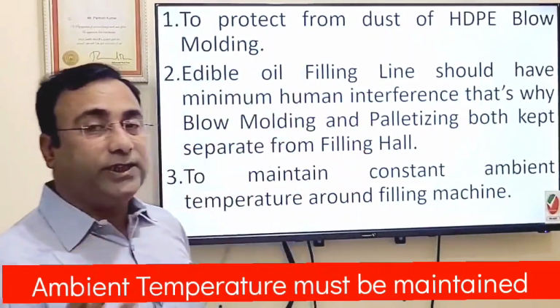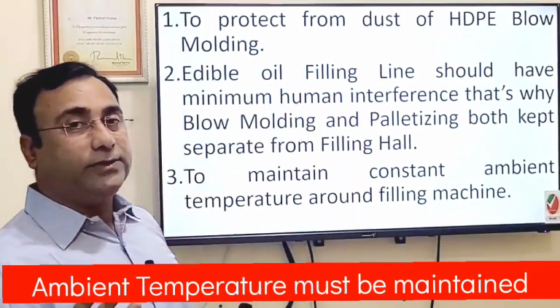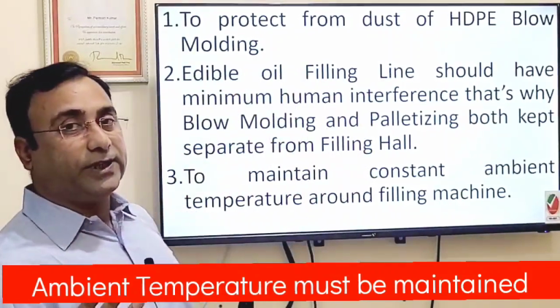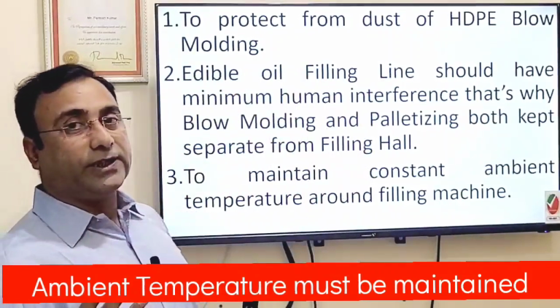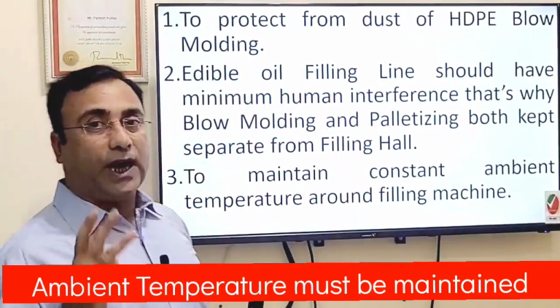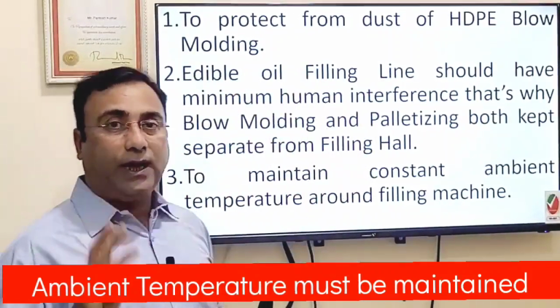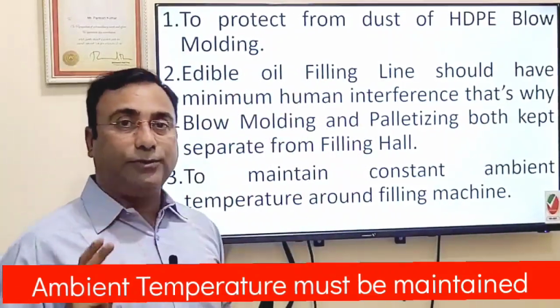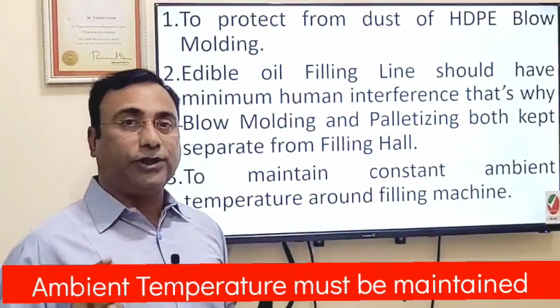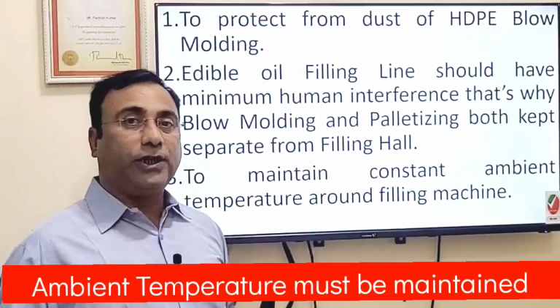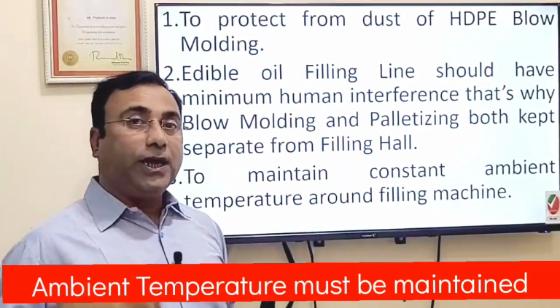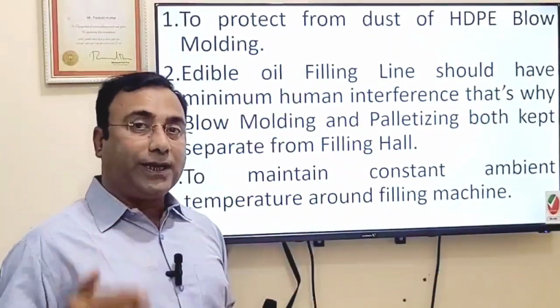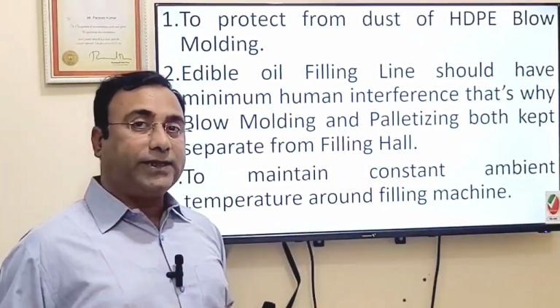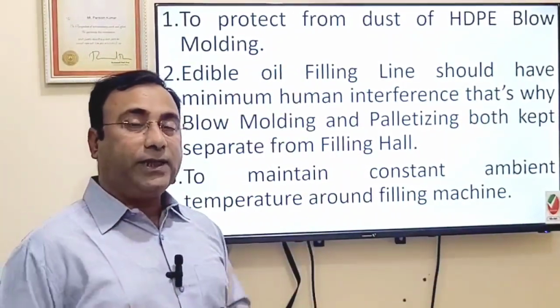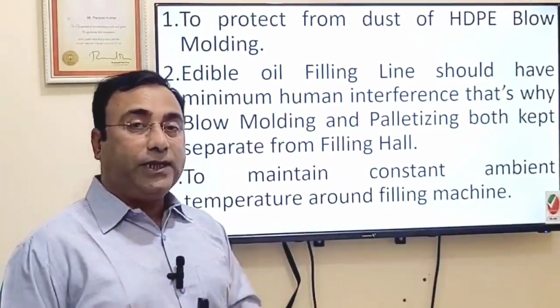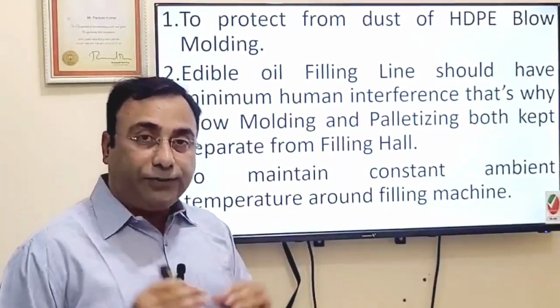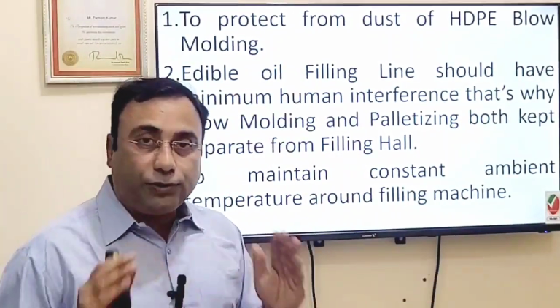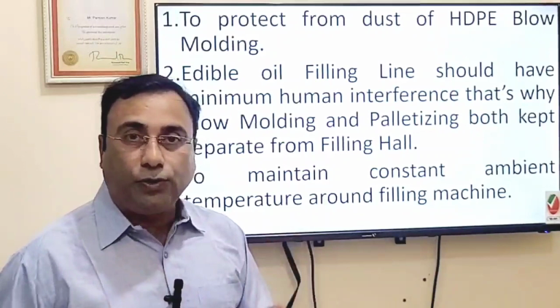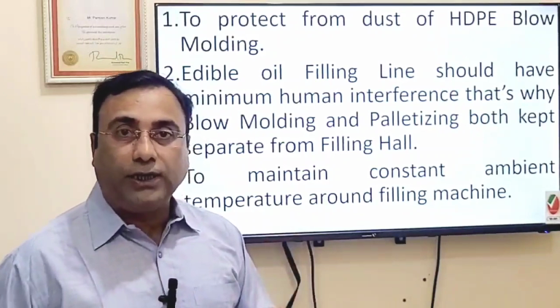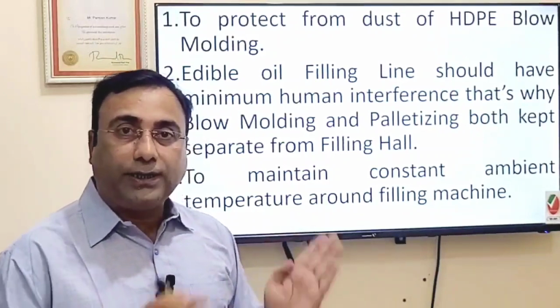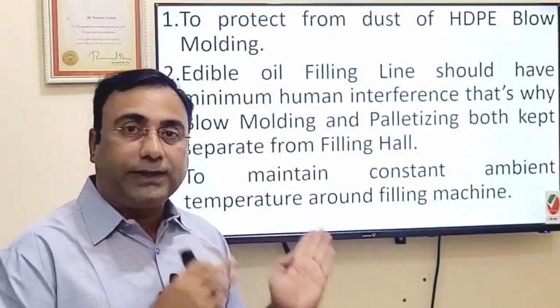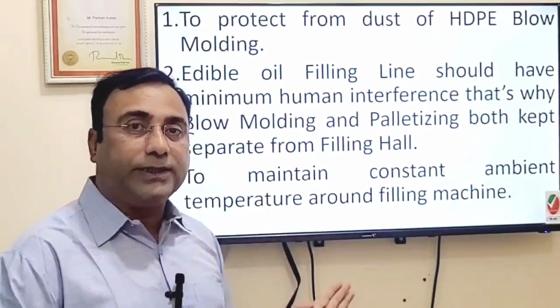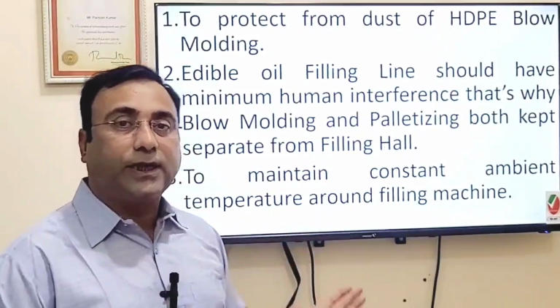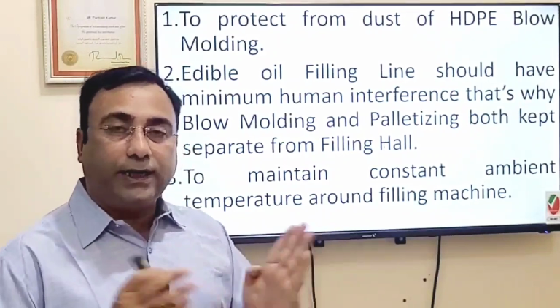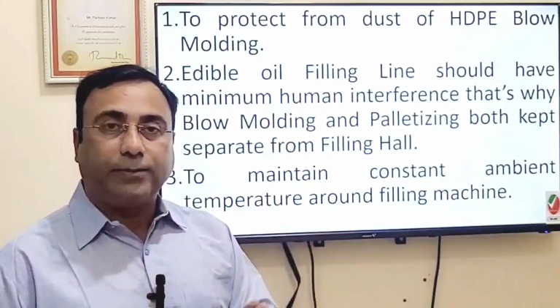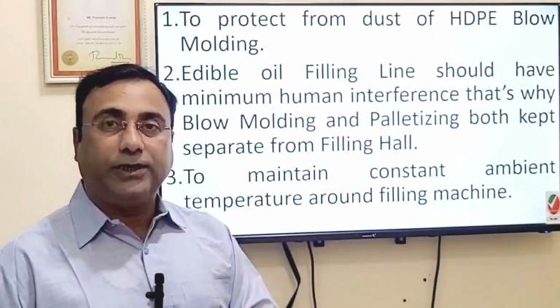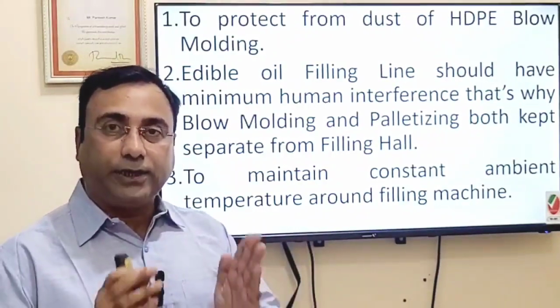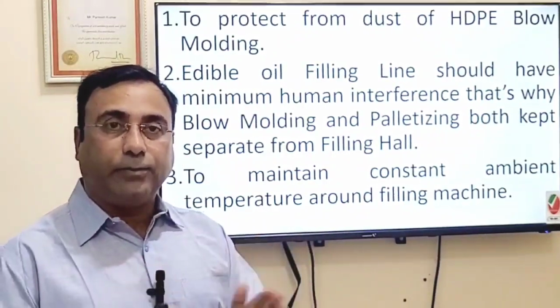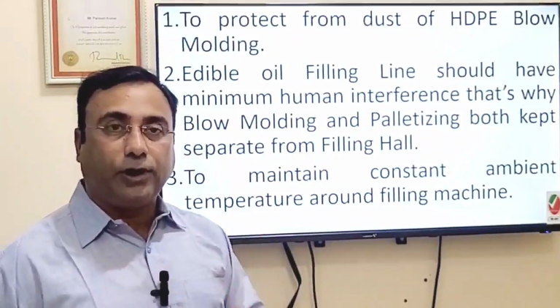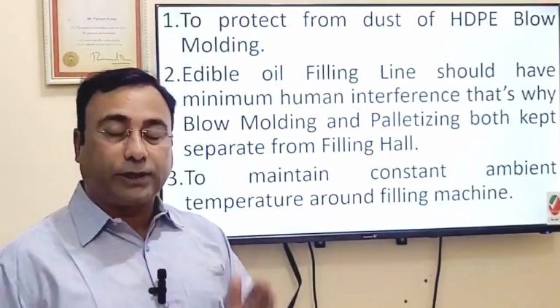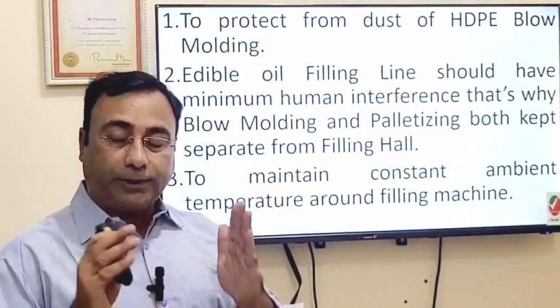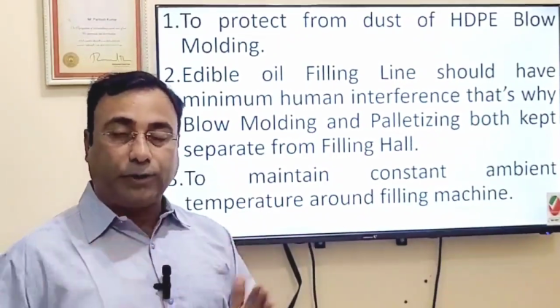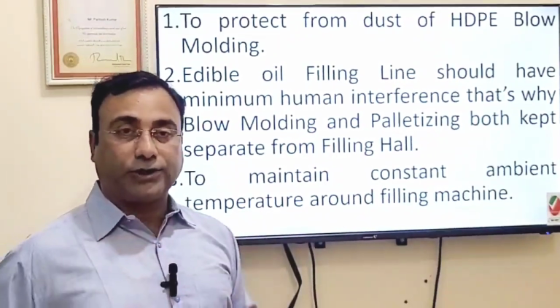So these are the three reasons I have noted. If you know any other reasons beyond these, kindly comment in the box below.